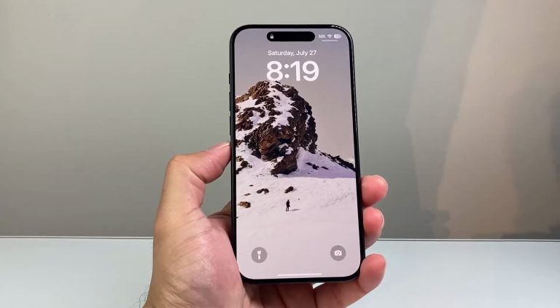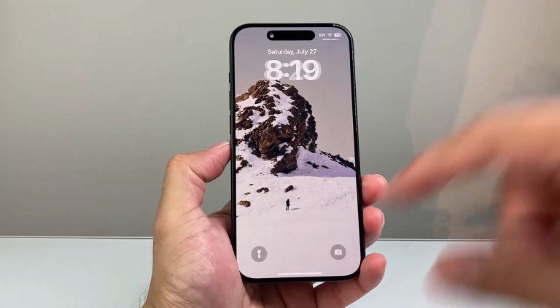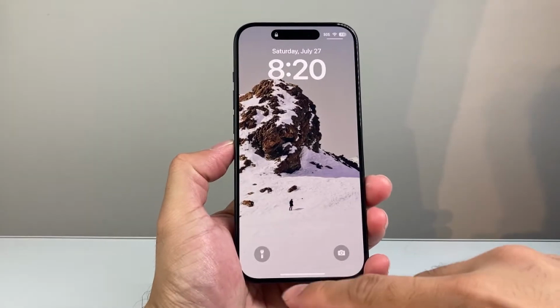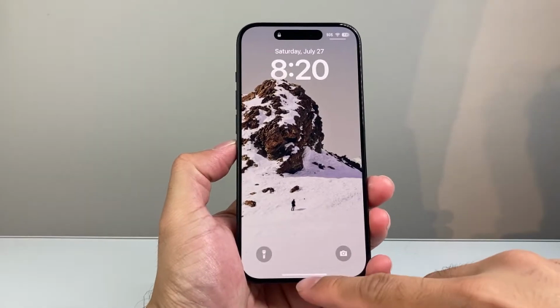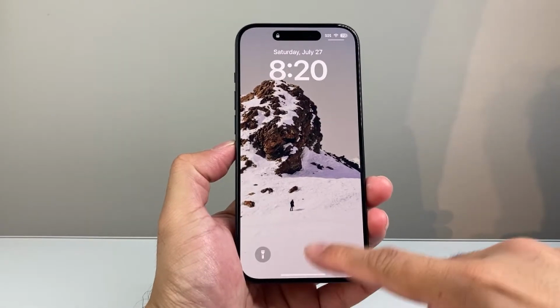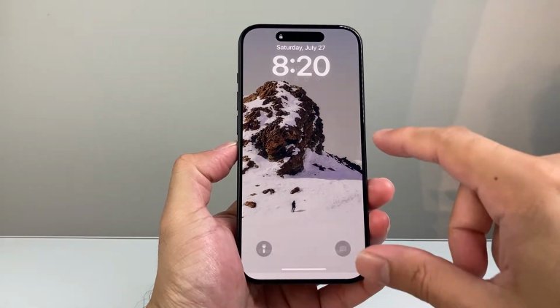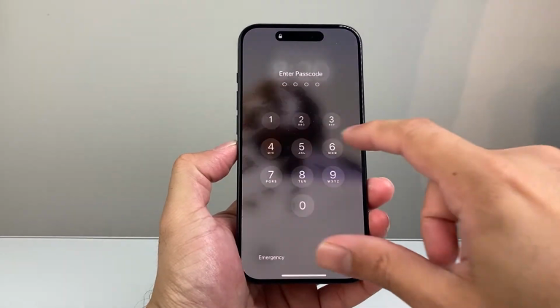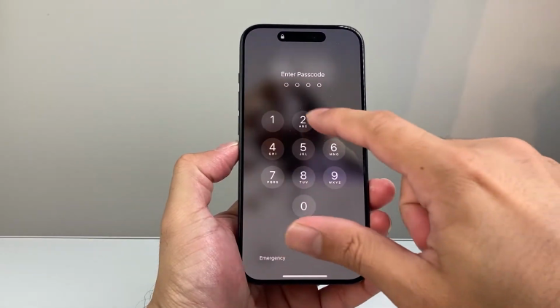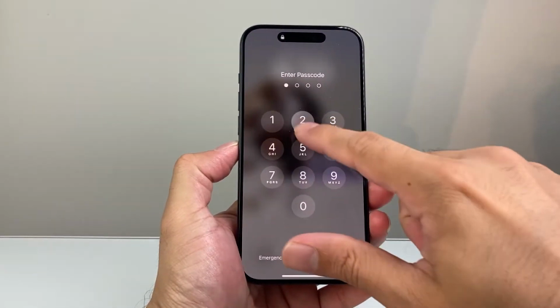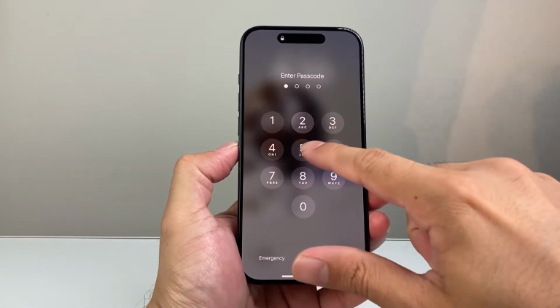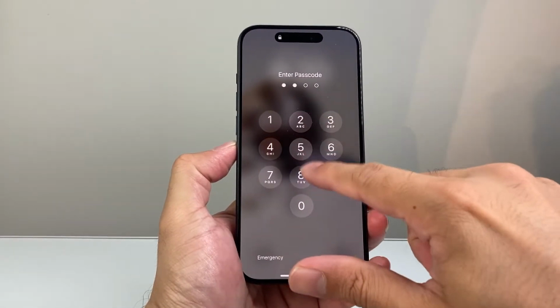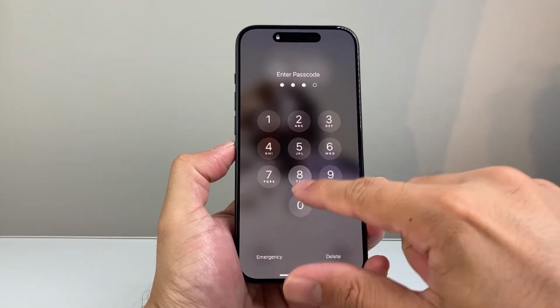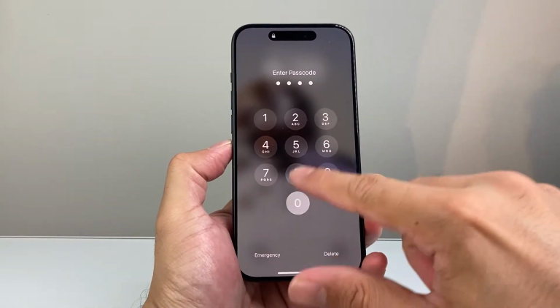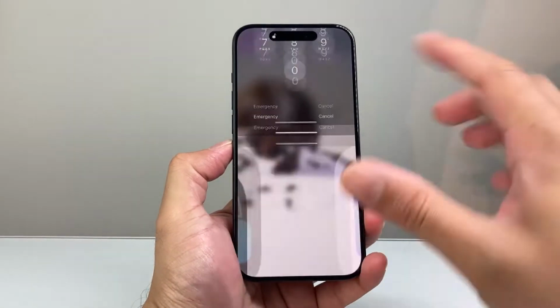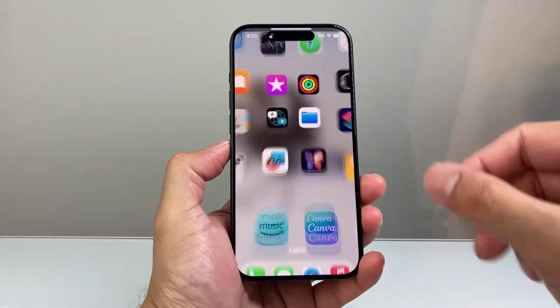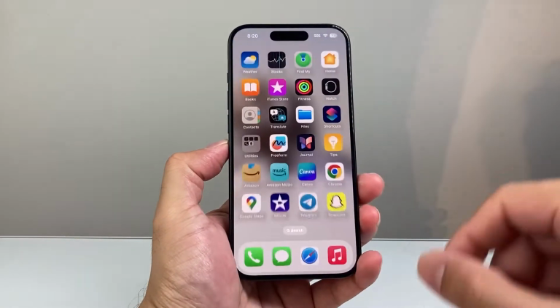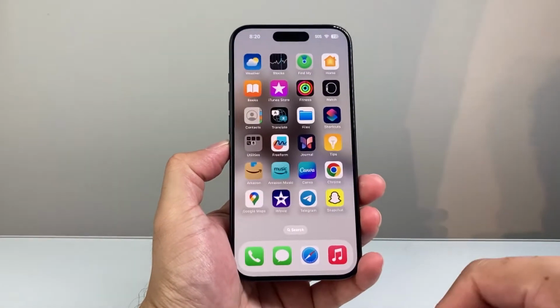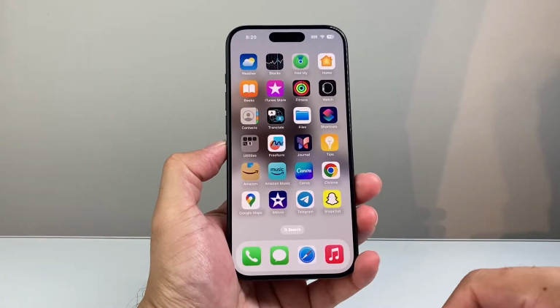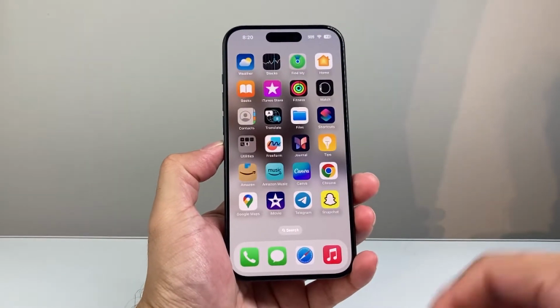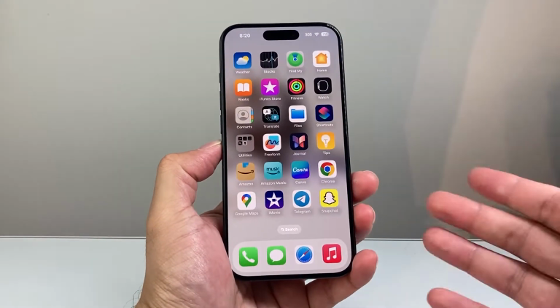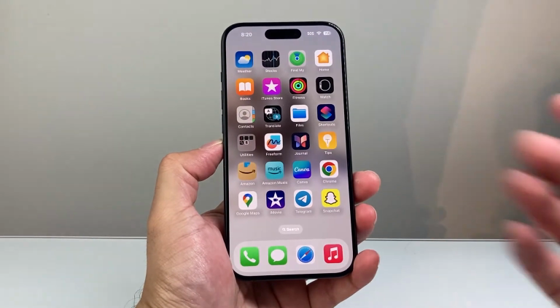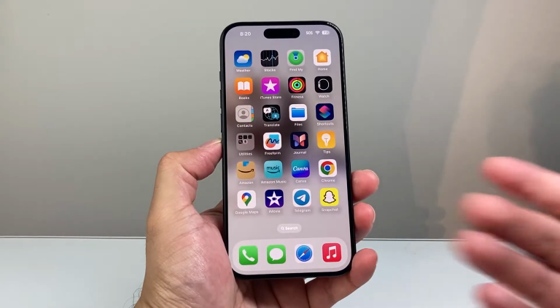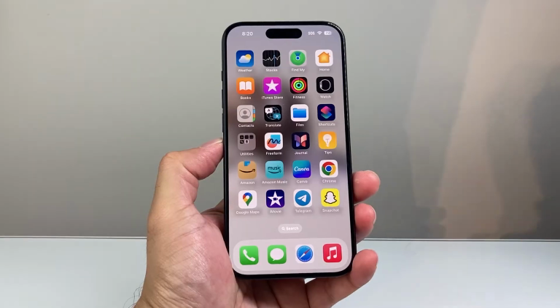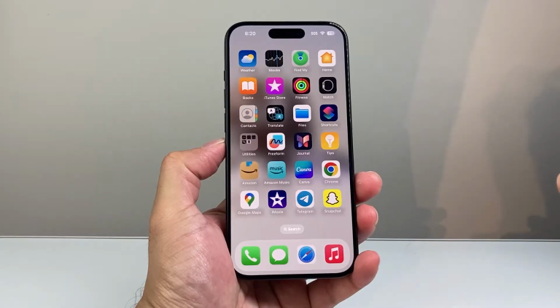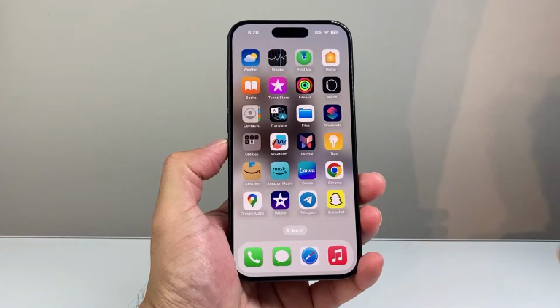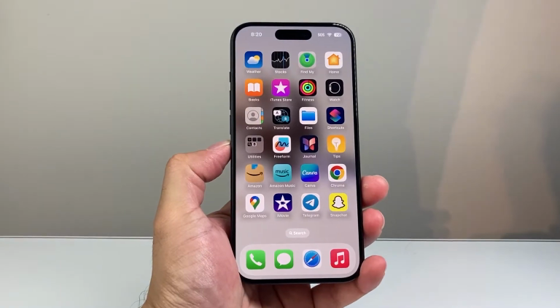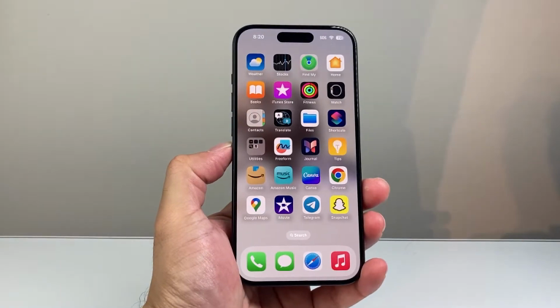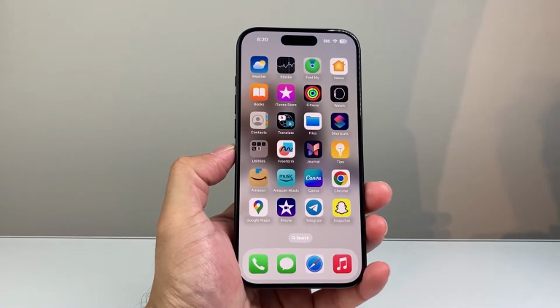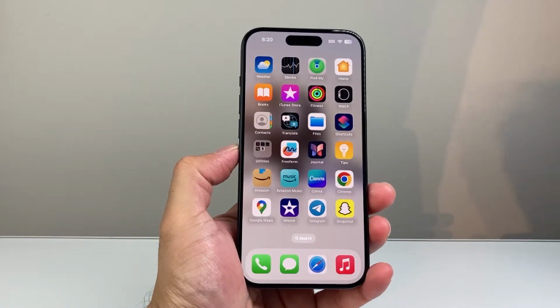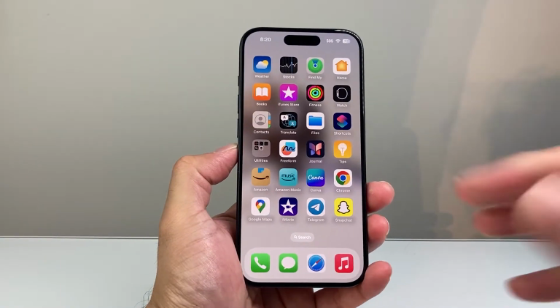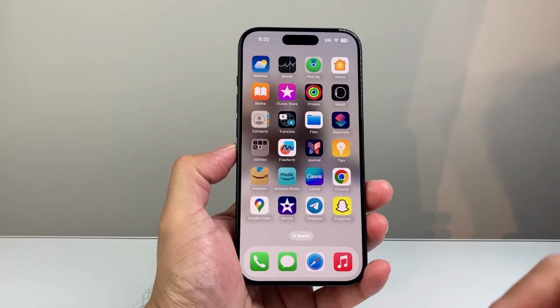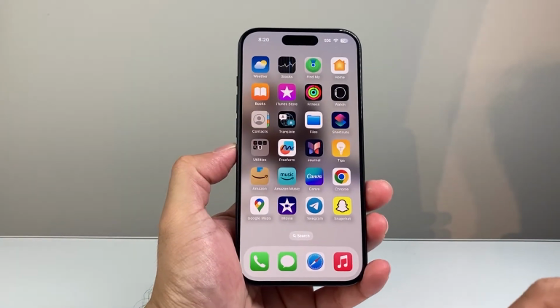Hey everyone, Force Freestra here. In today's video, I'm going to show you how to drop a pin on Google Maps on the latest version of the app. So let's get started.